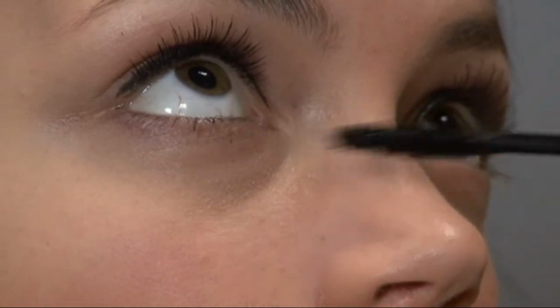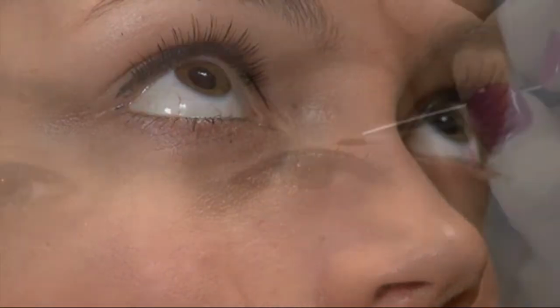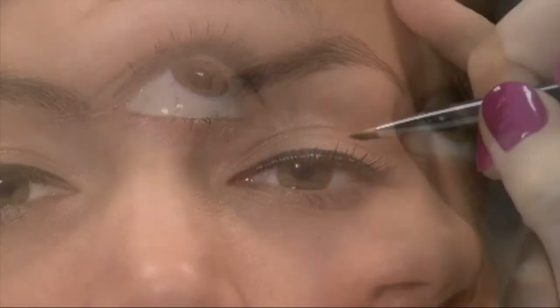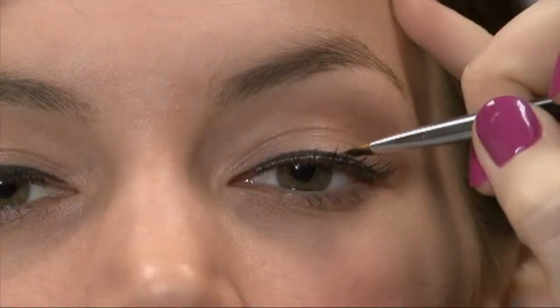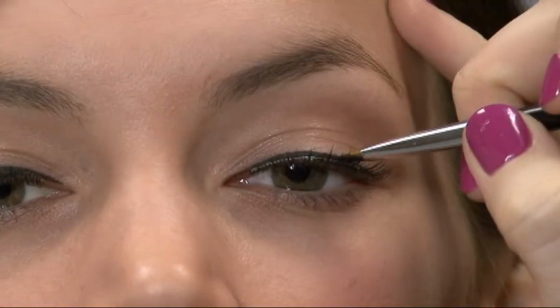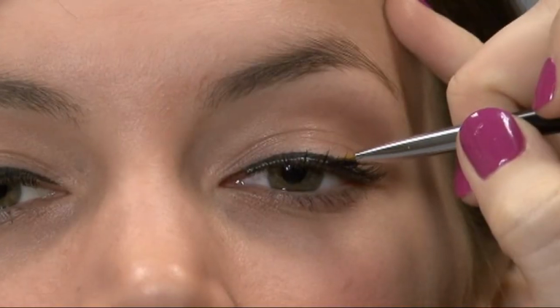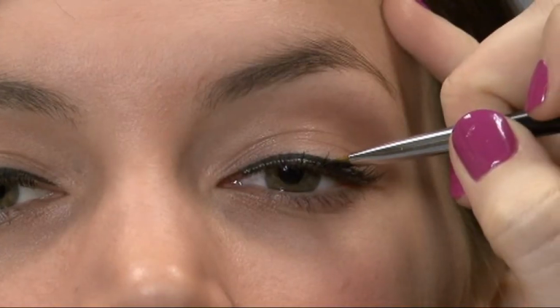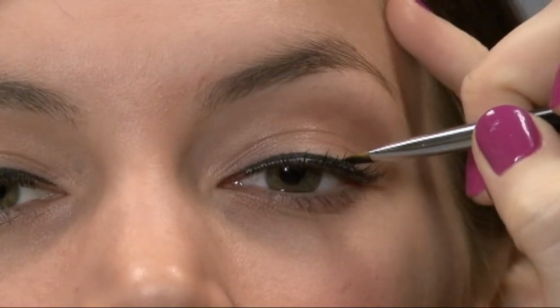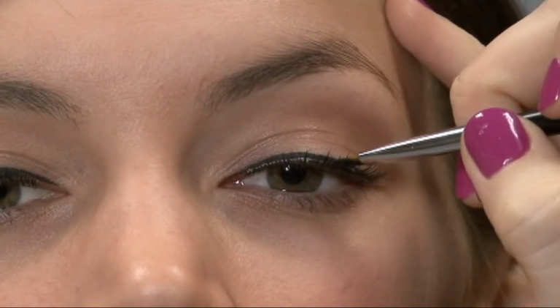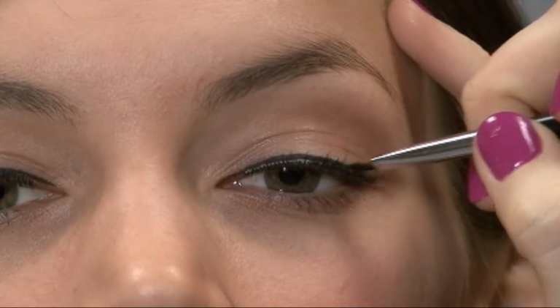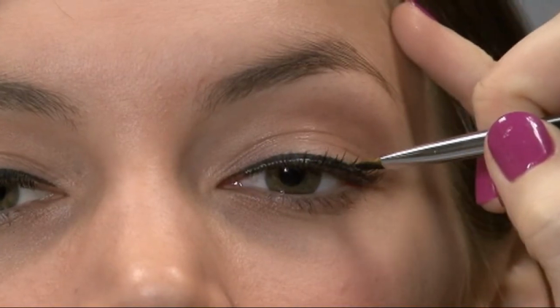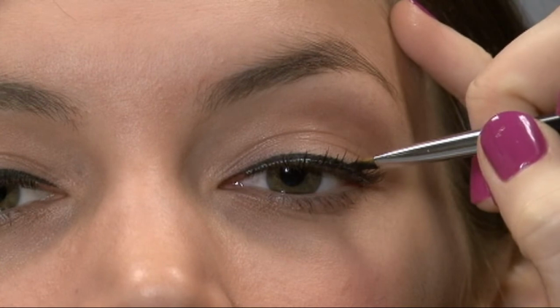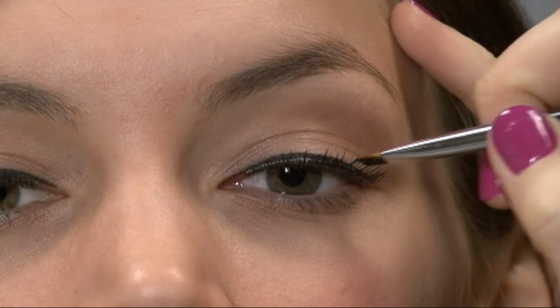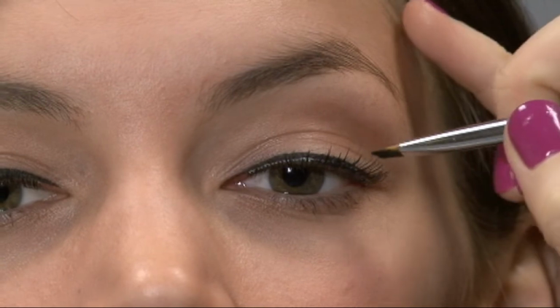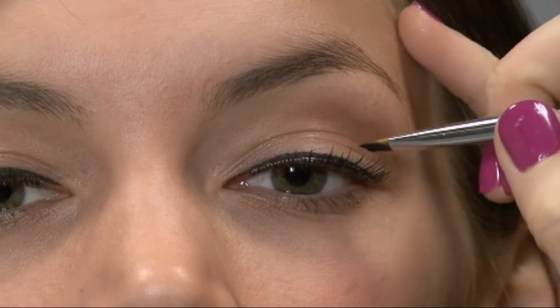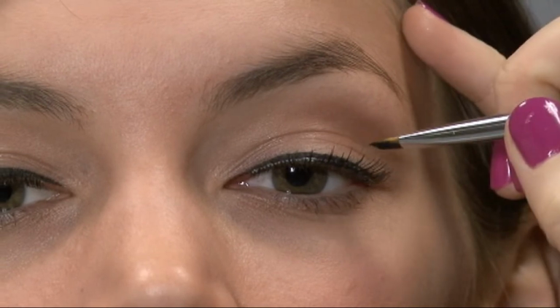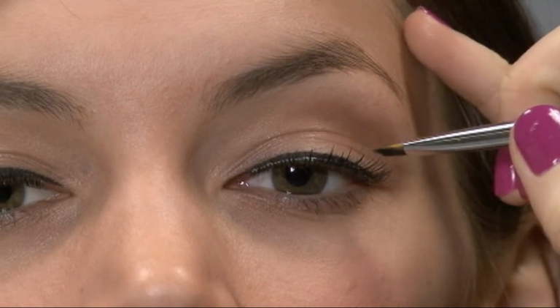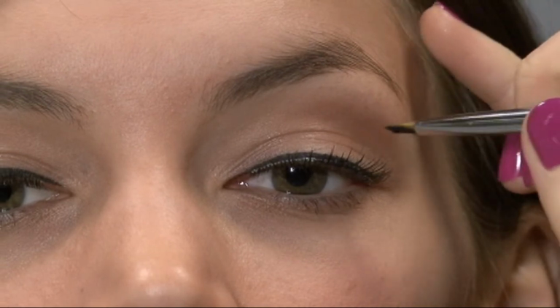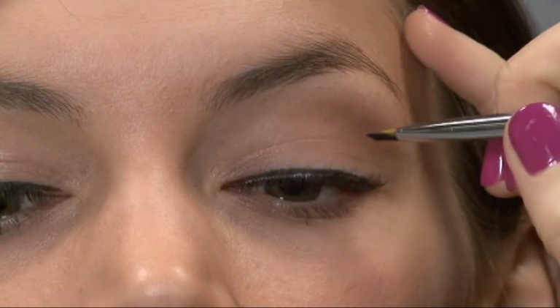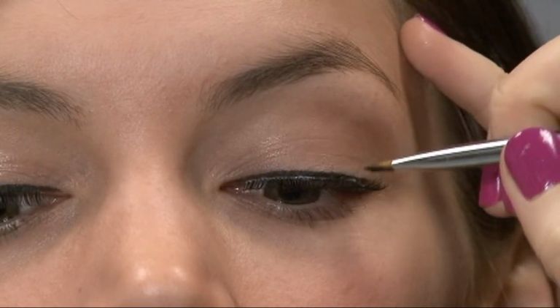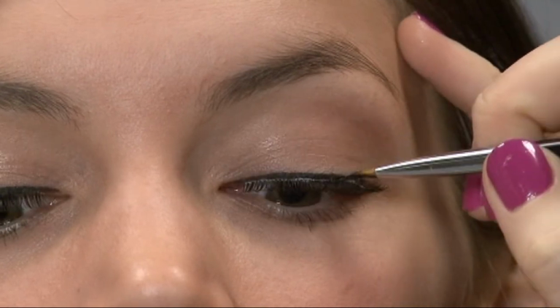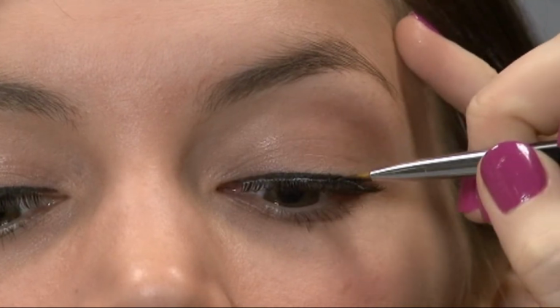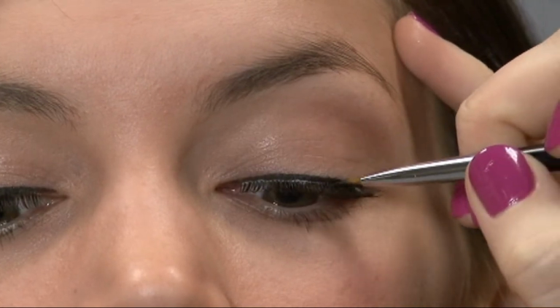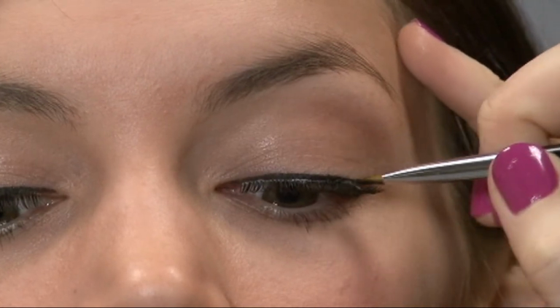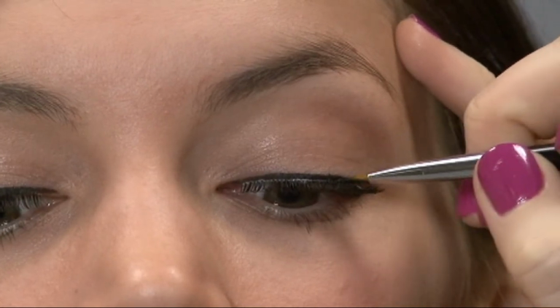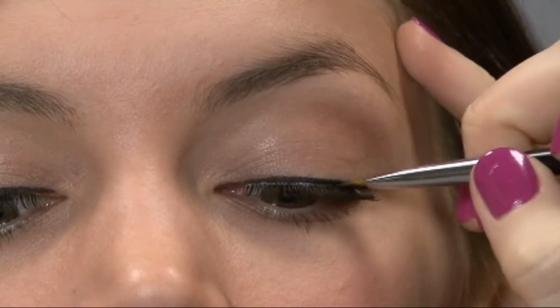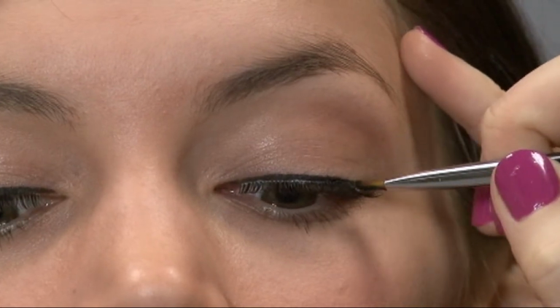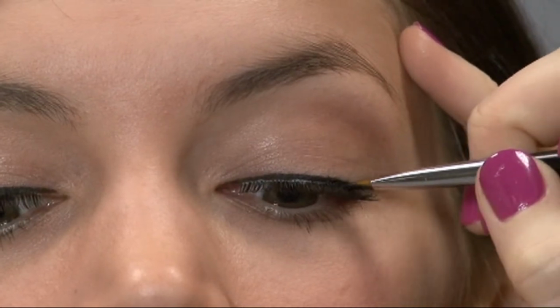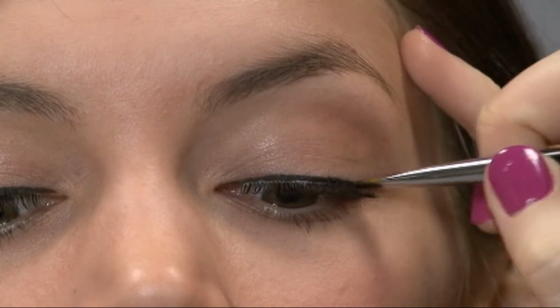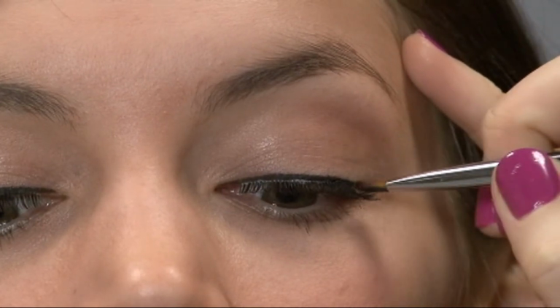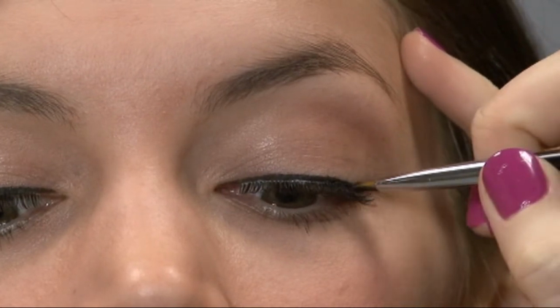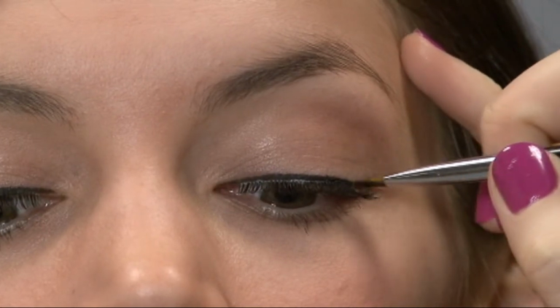As a finishing touch, go over the entire lash line with the black liquid liner. We'll see you next time. Bye.